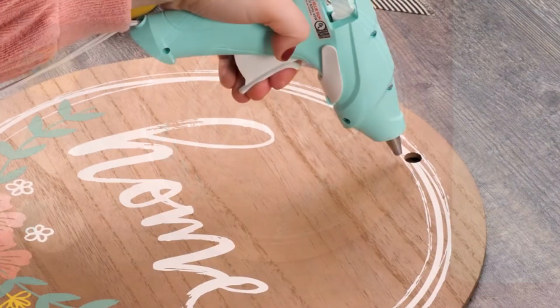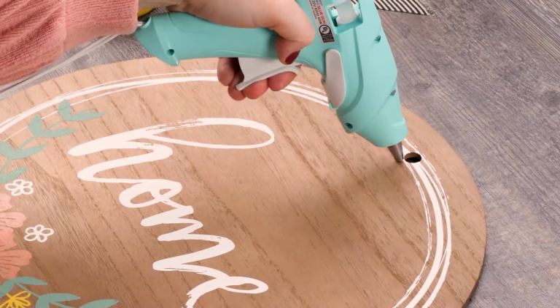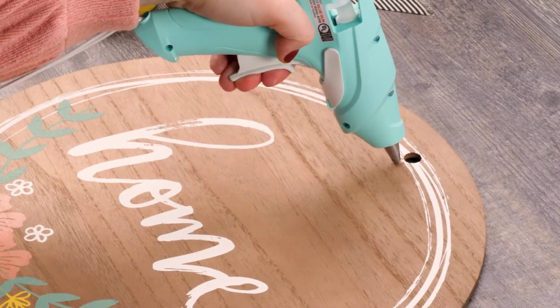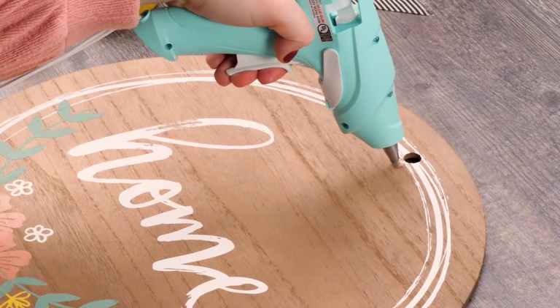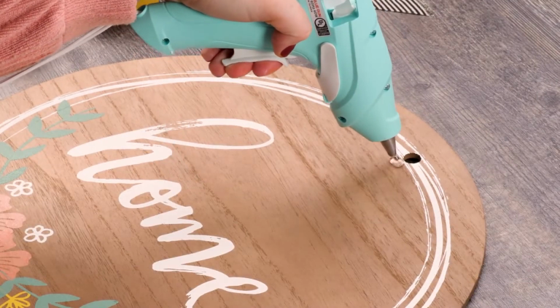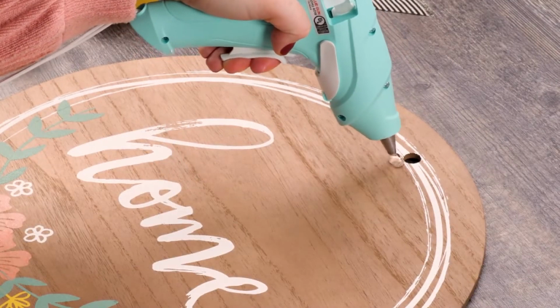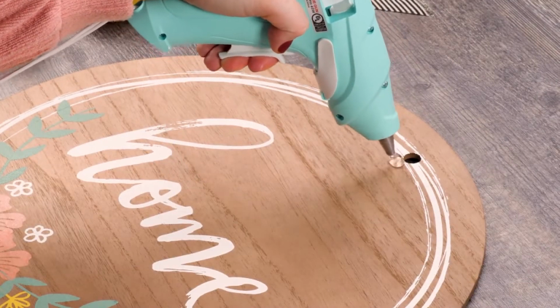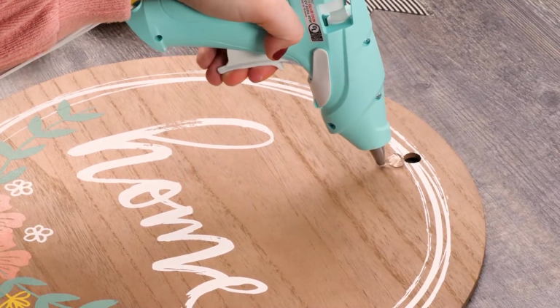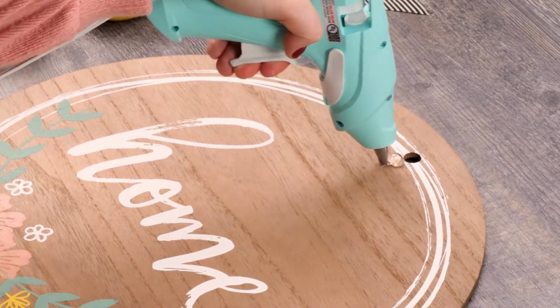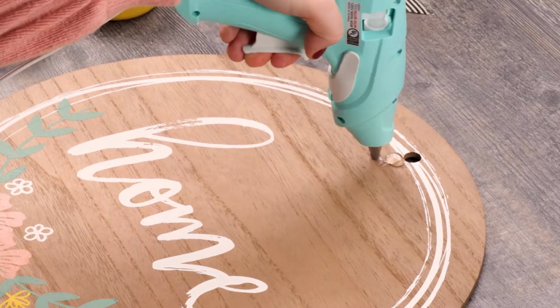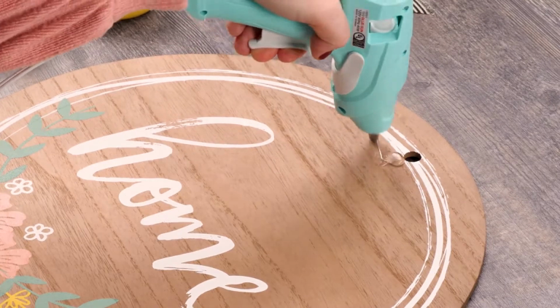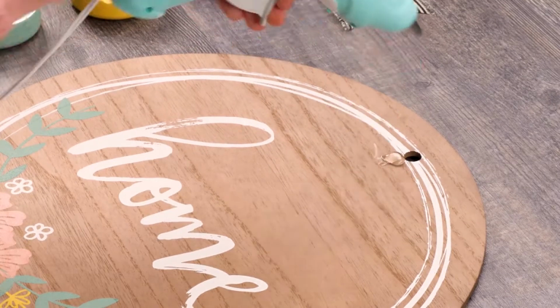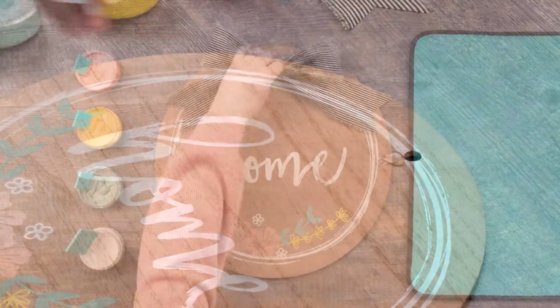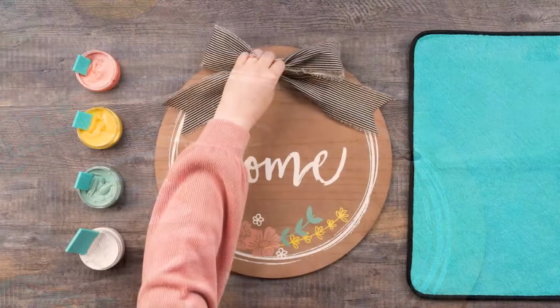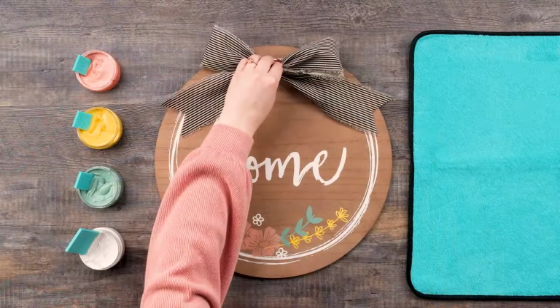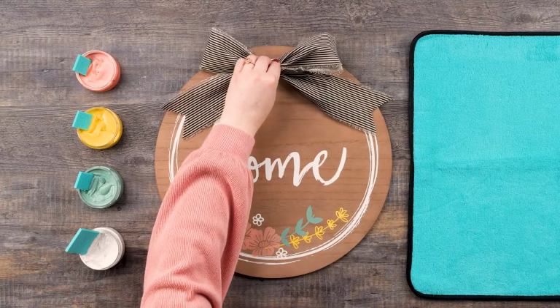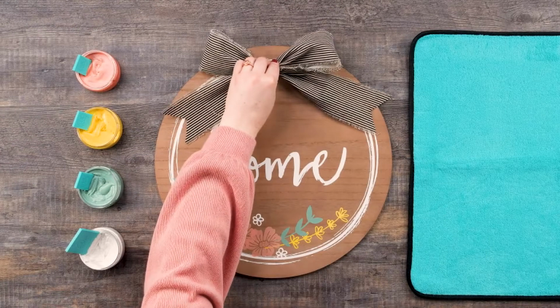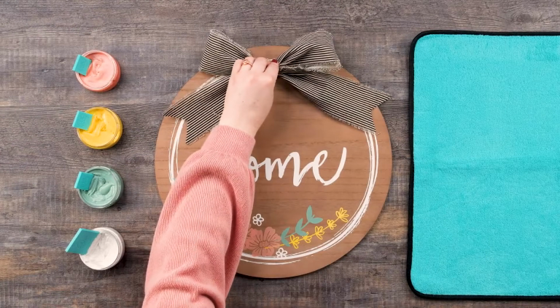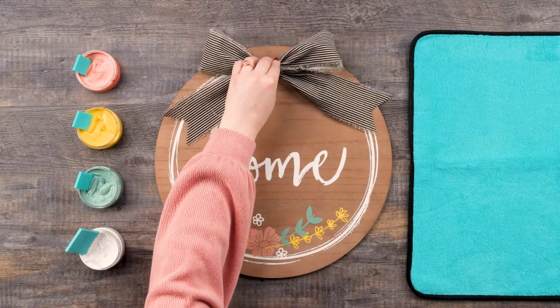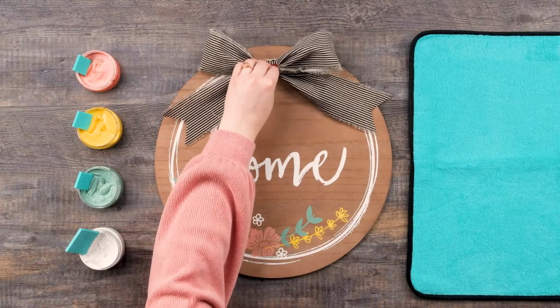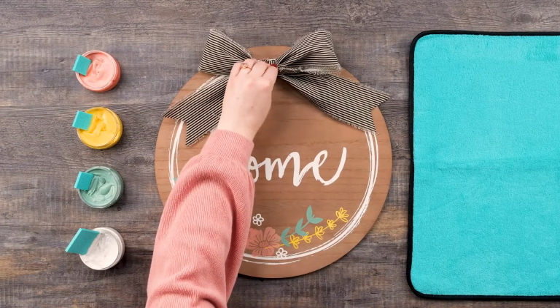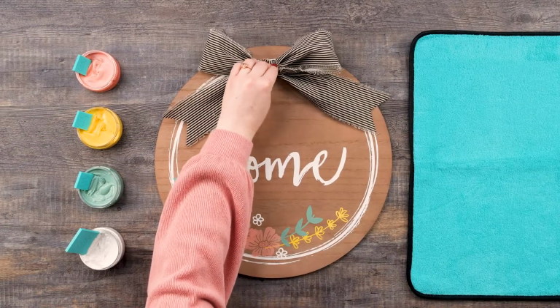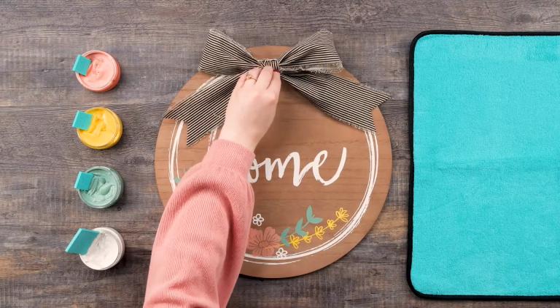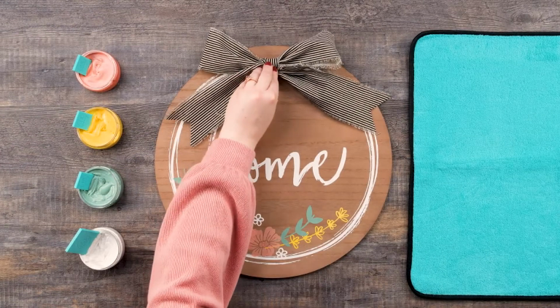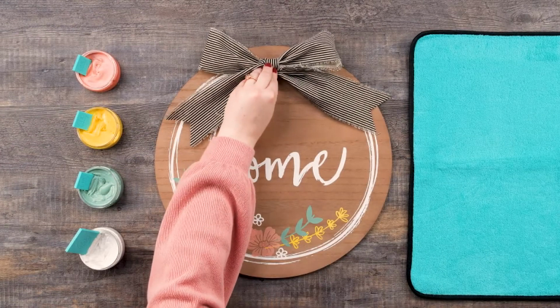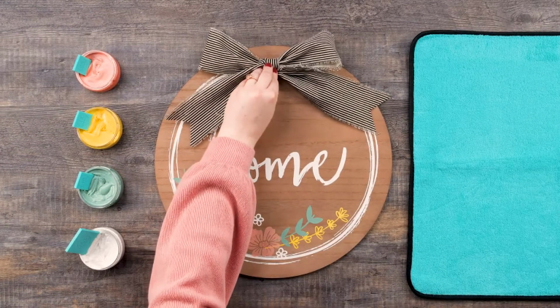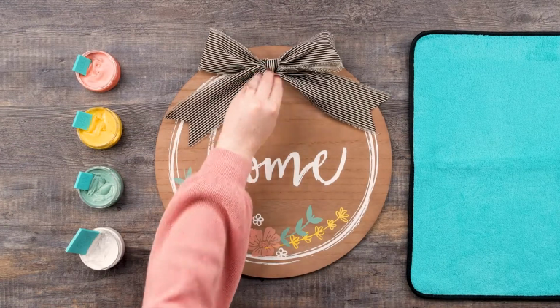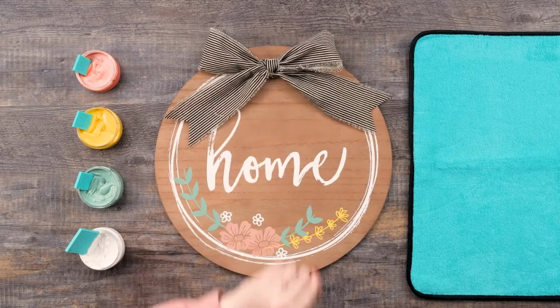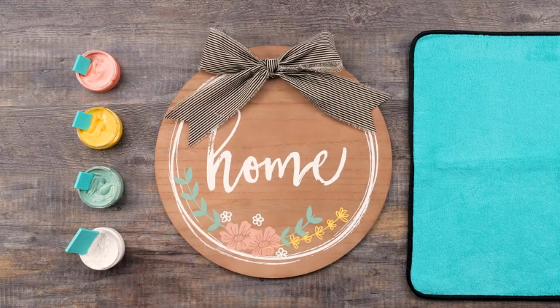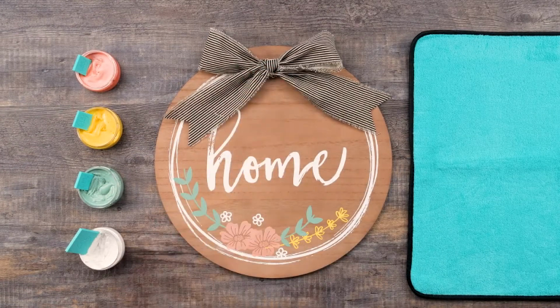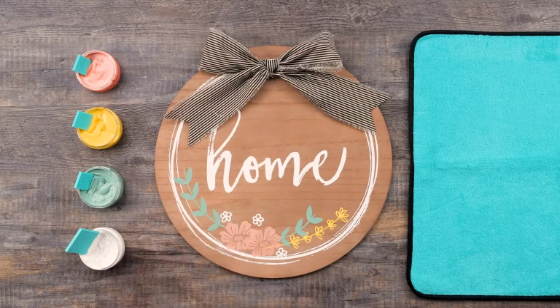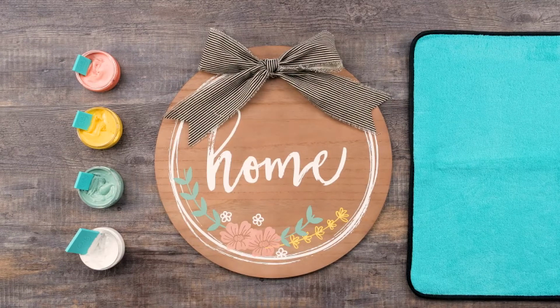Once all of my paste is dry on the surface, the final touch is to add this adorable bow using a hot glue gun. Now I have a new charming sign for my front door.